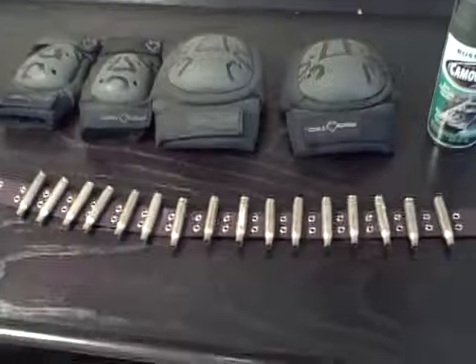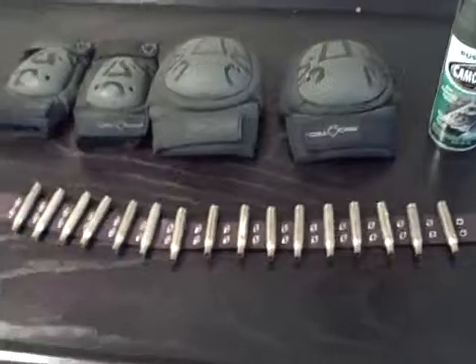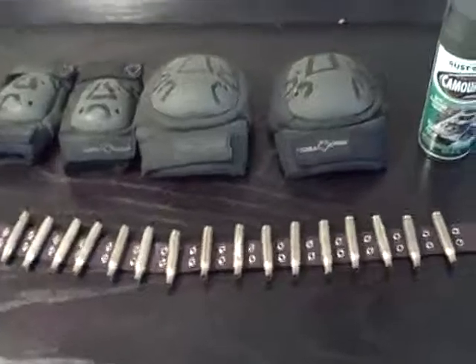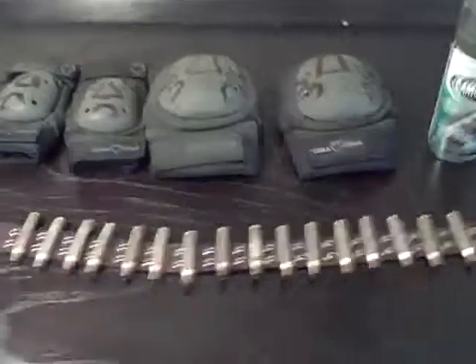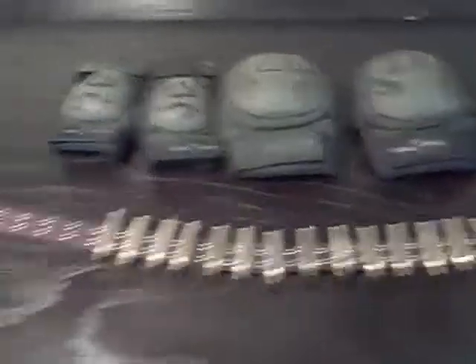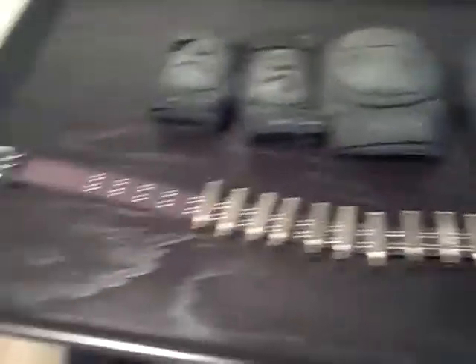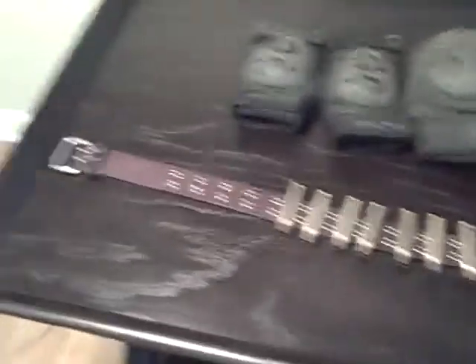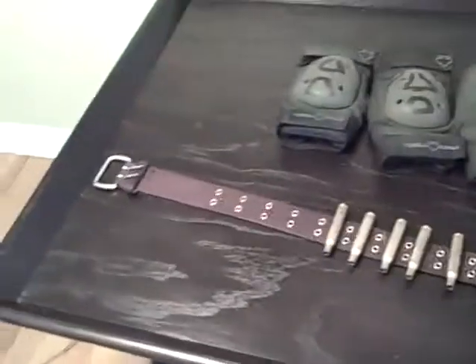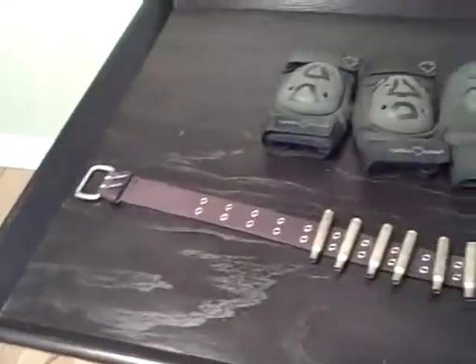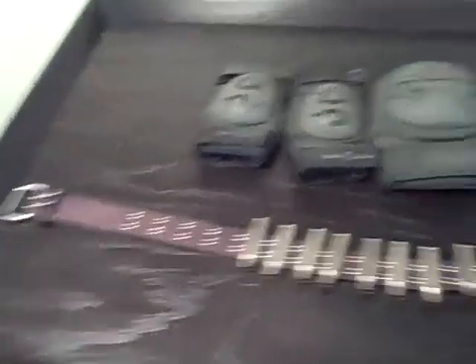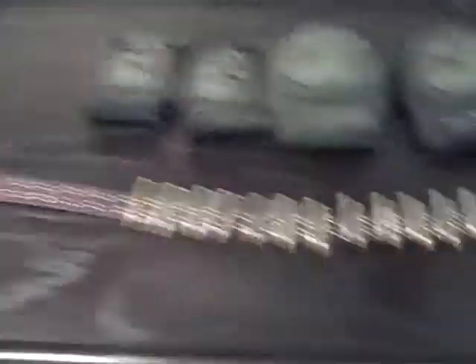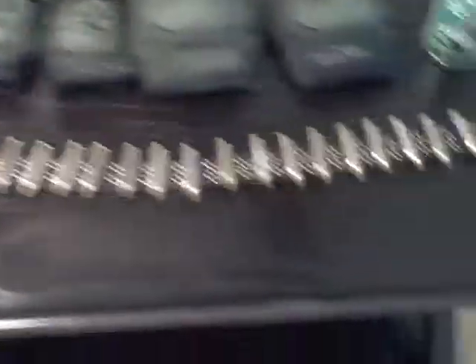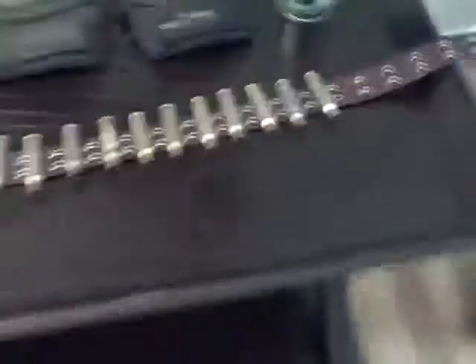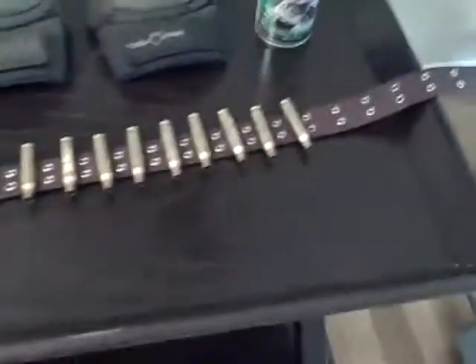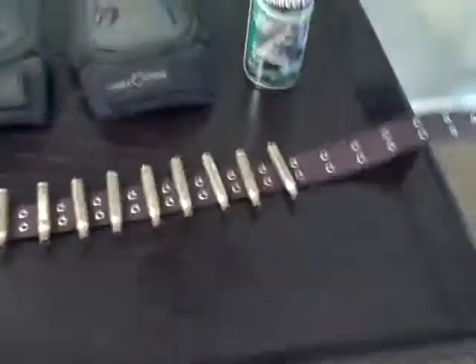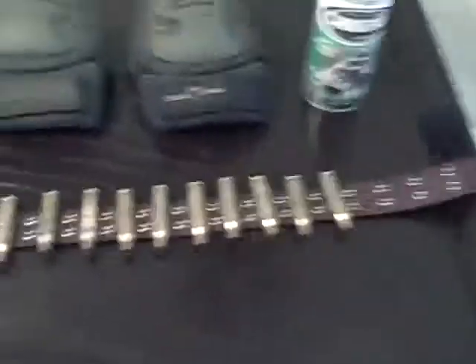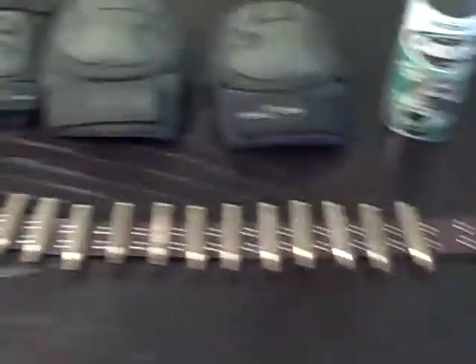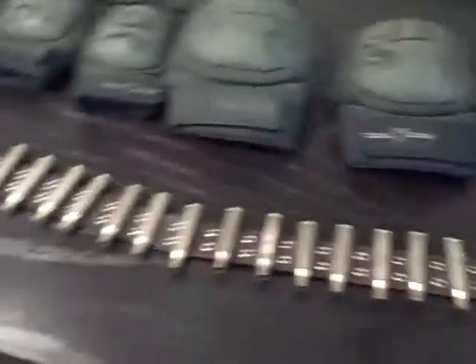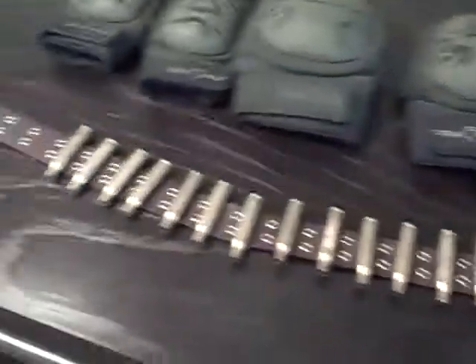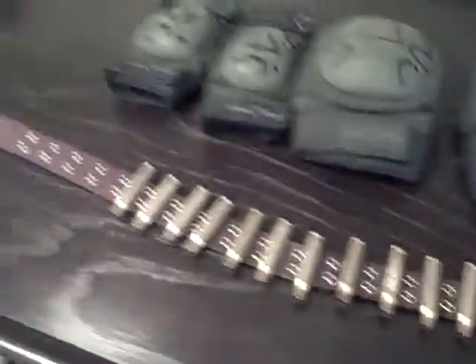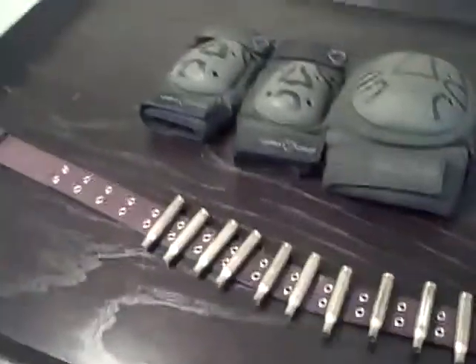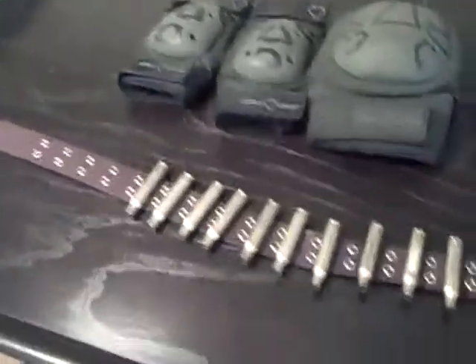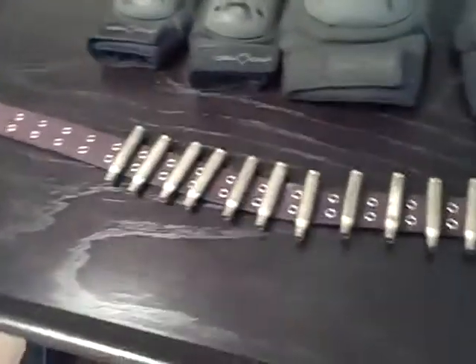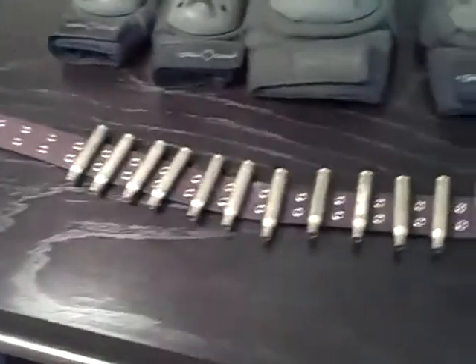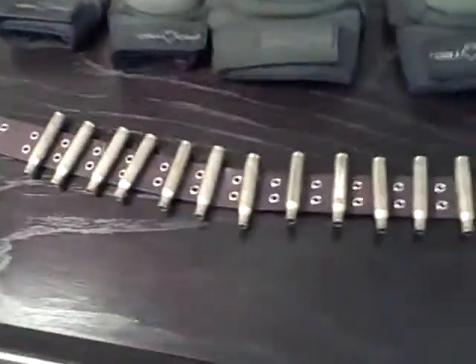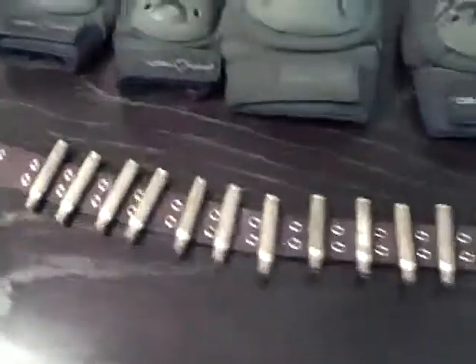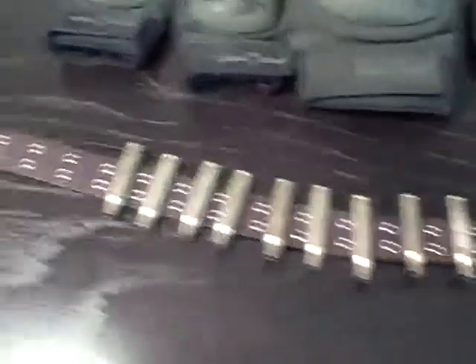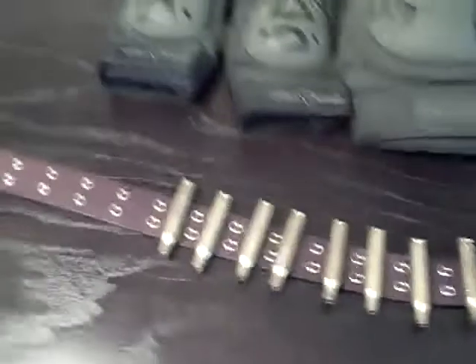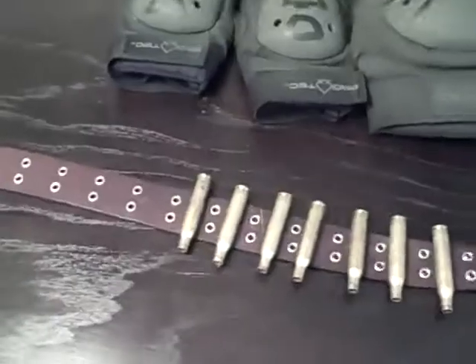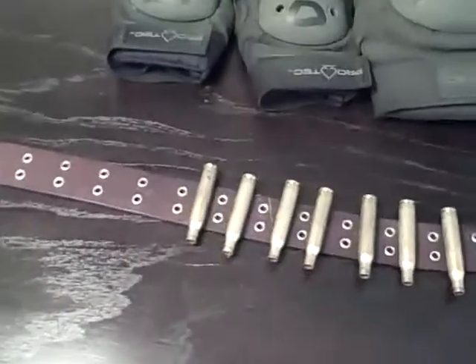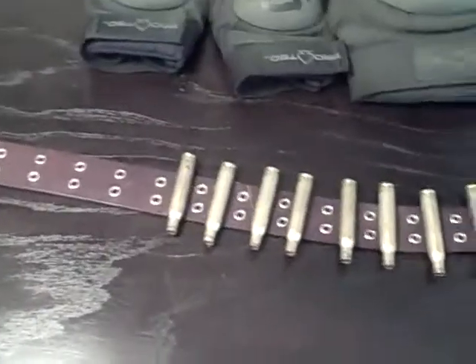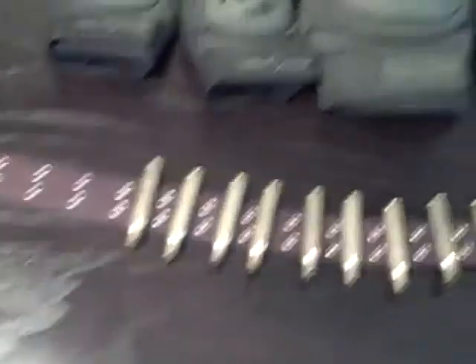Hi guys, it's Hunter from Halo Reachified. Today it's going to be part two. I don't know what it's going to be part two of.